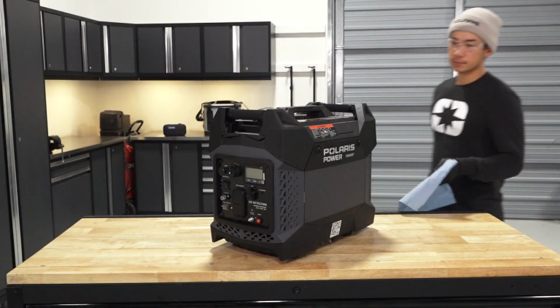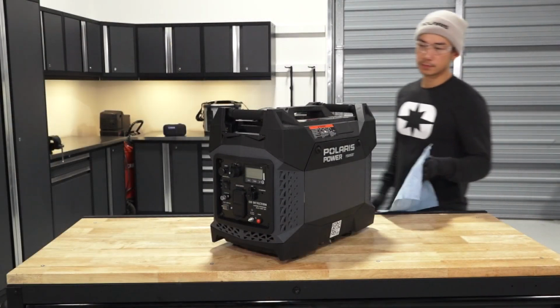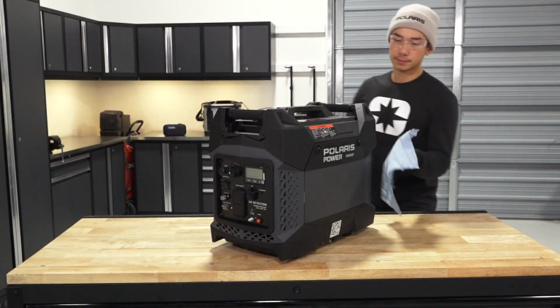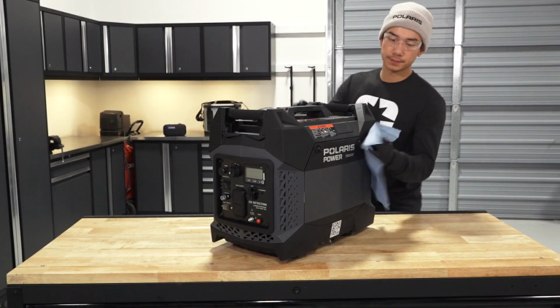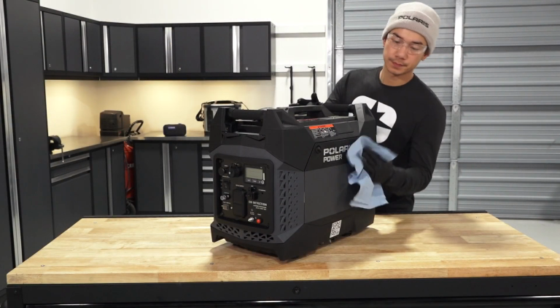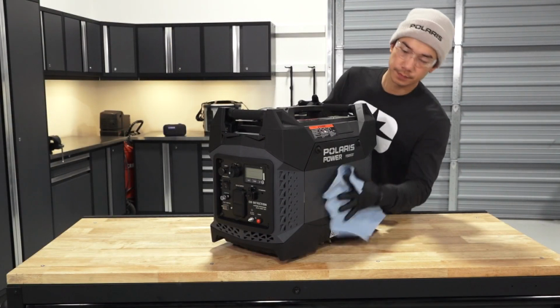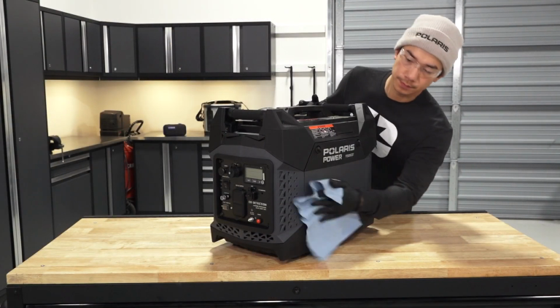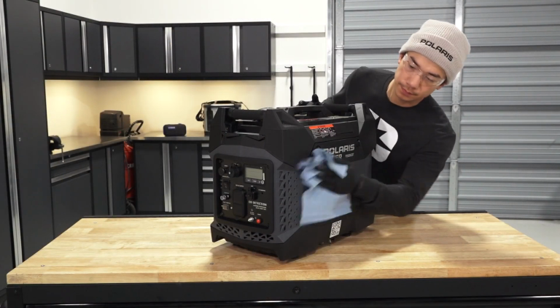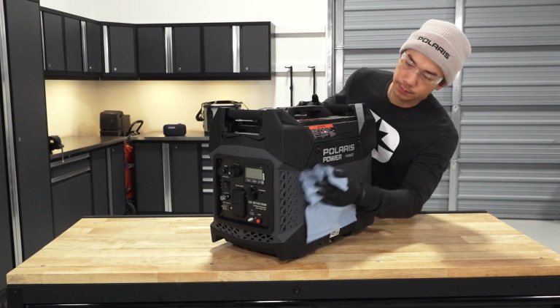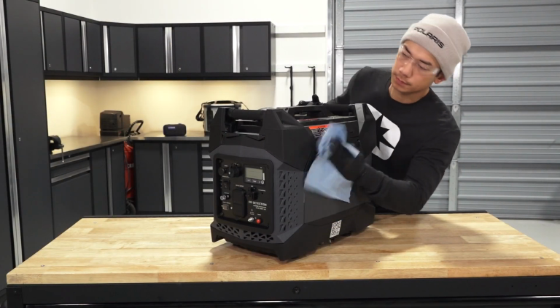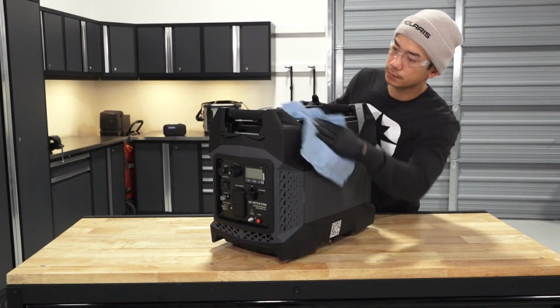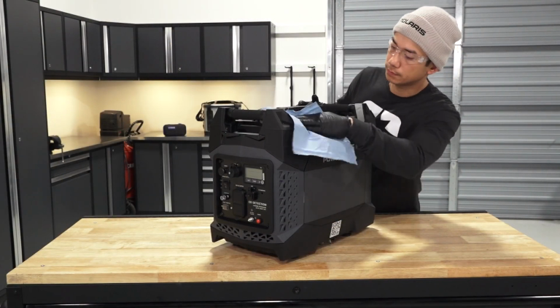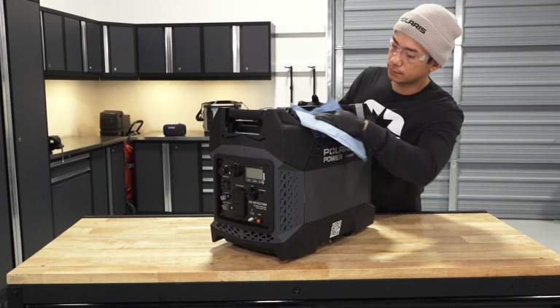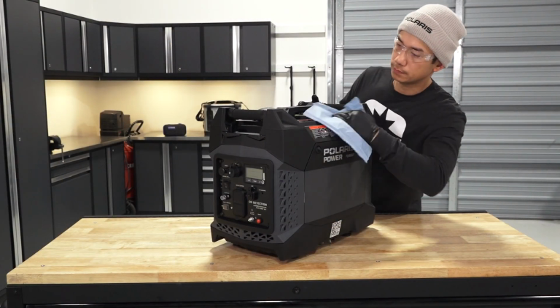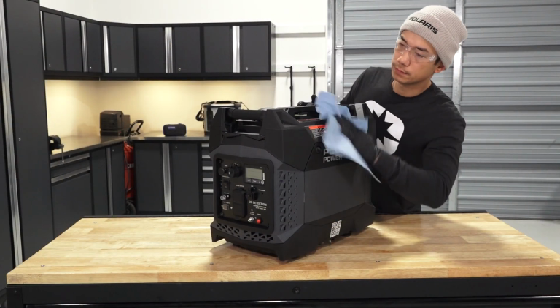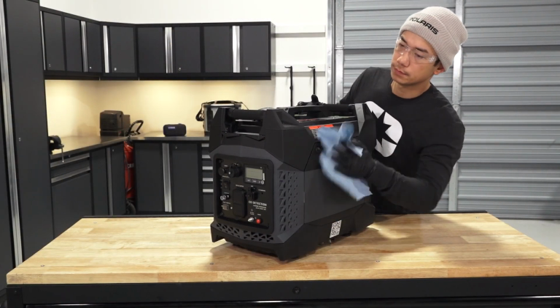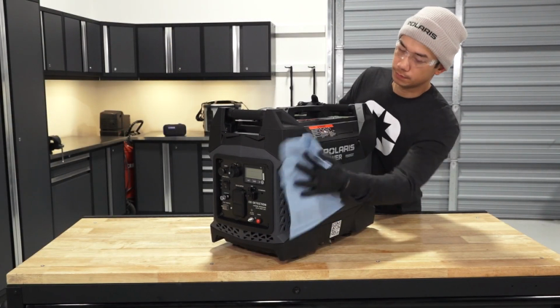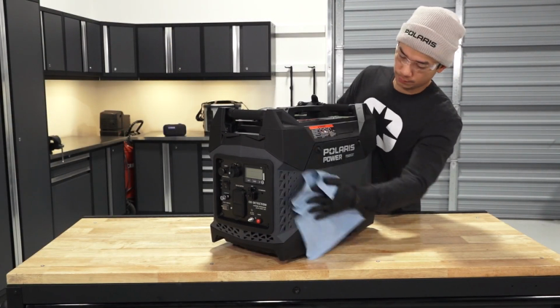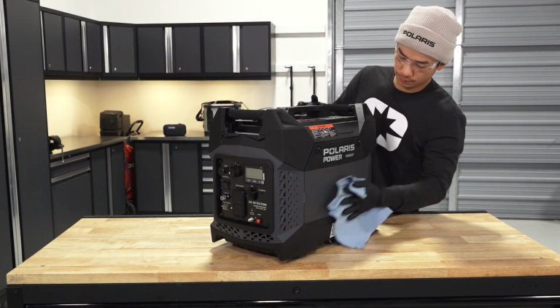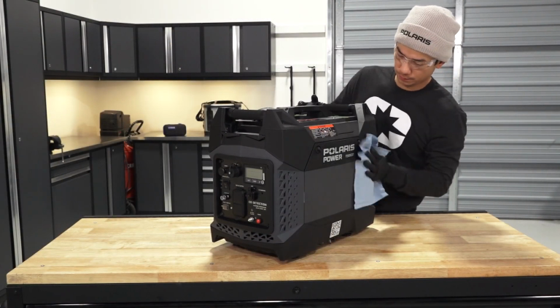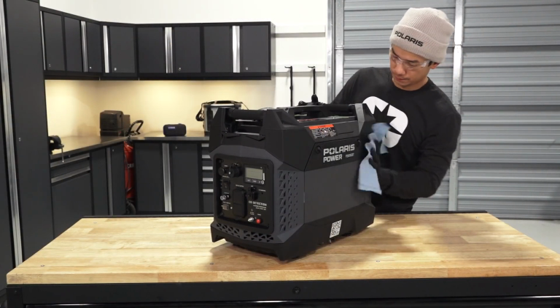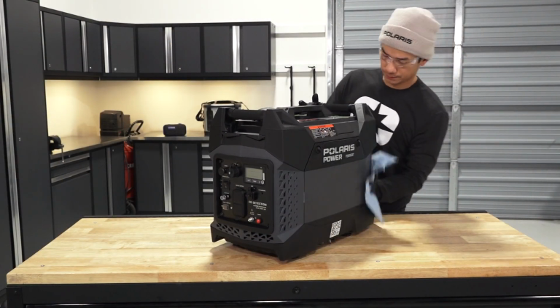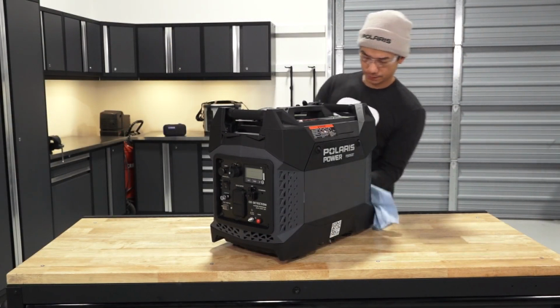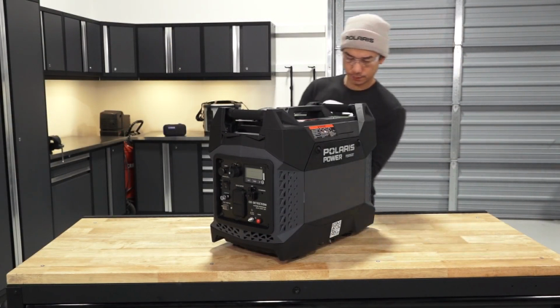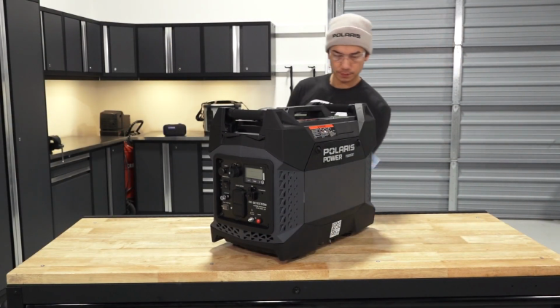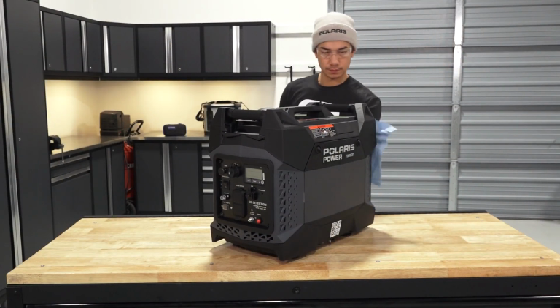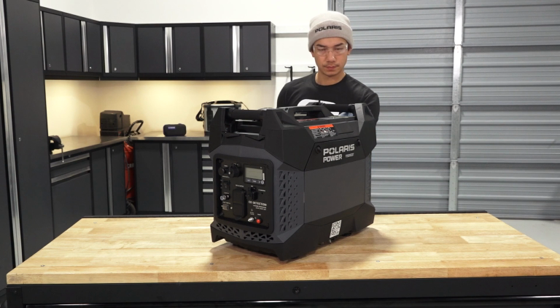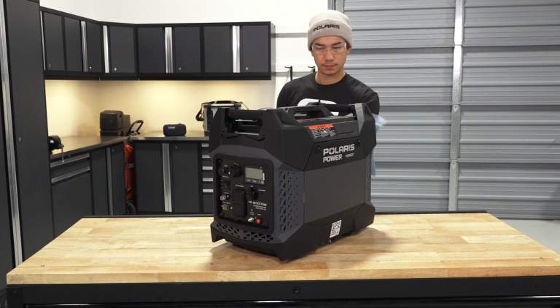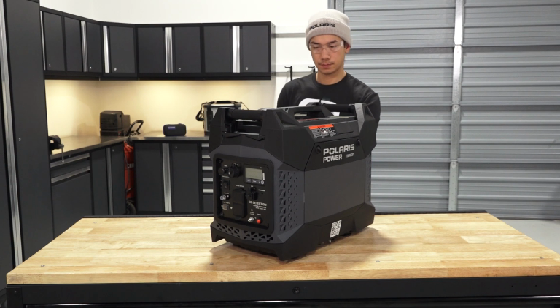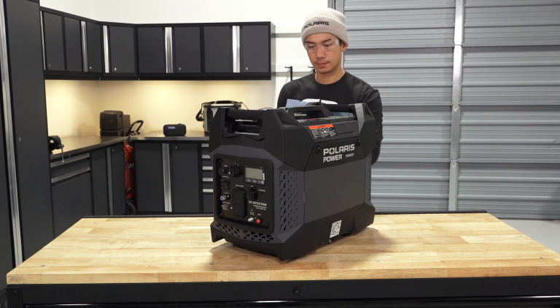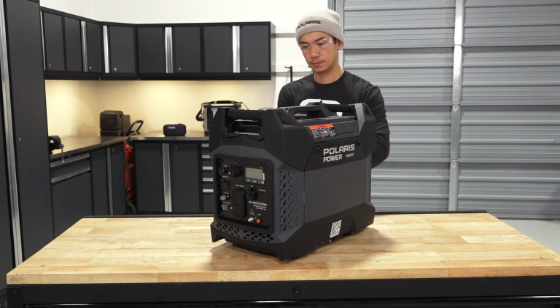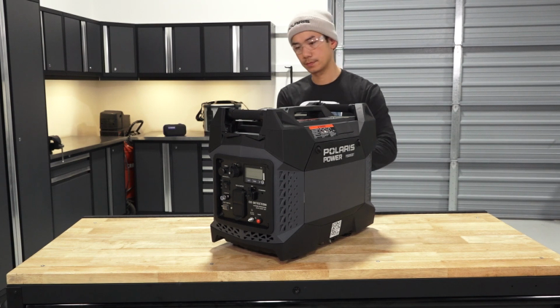Clean the exterior of the generator with a clean, dry cloth. Avoid using water to clean the generator.